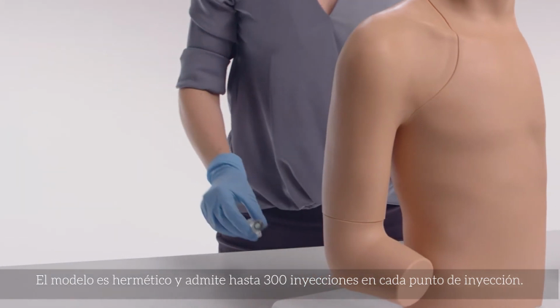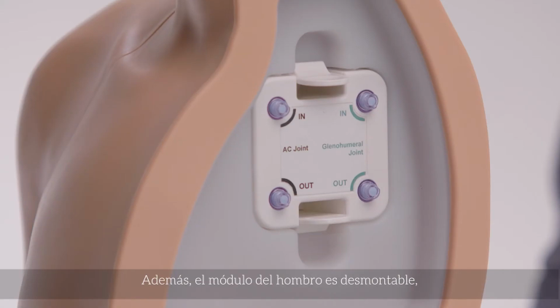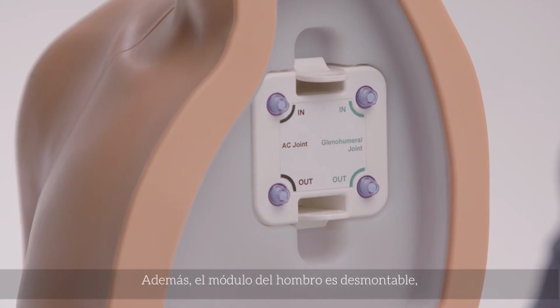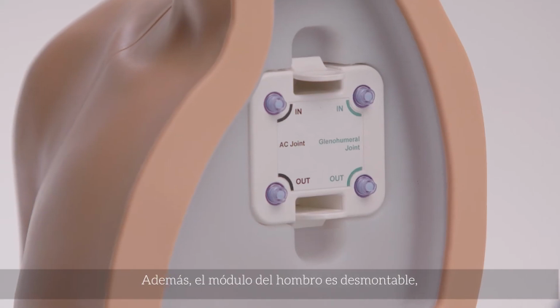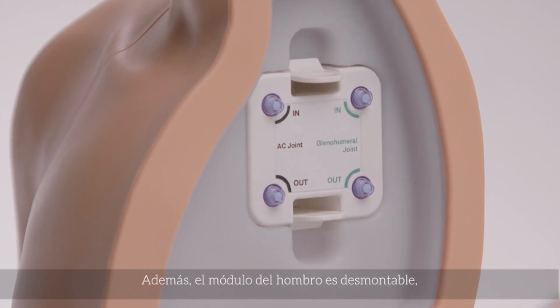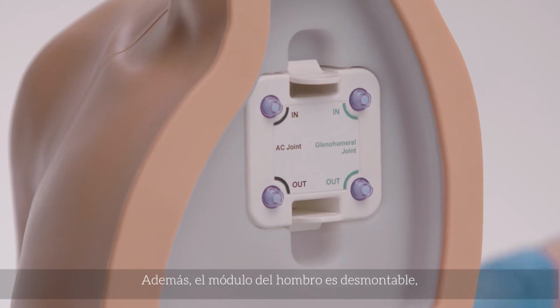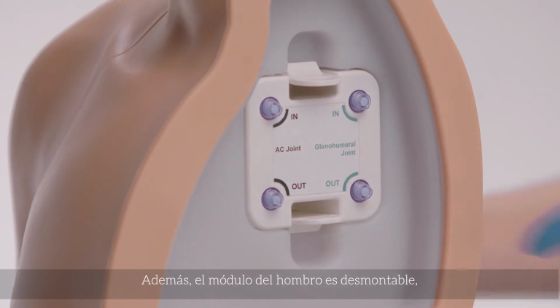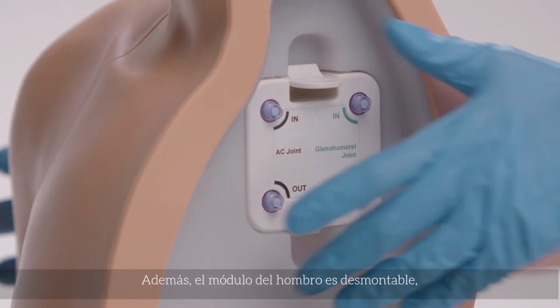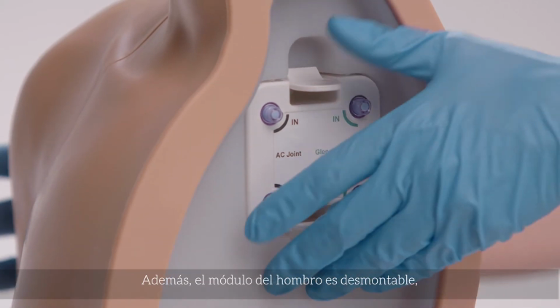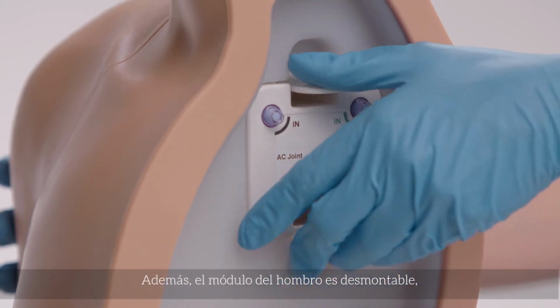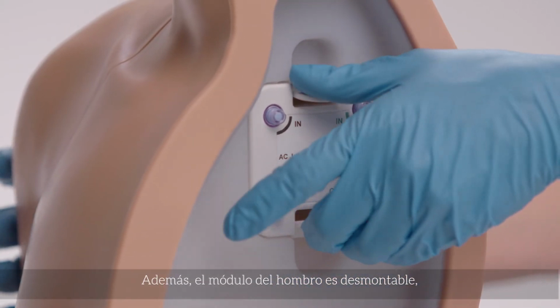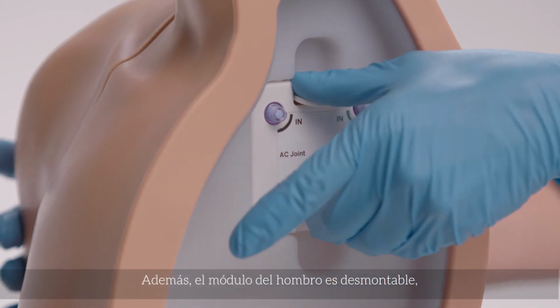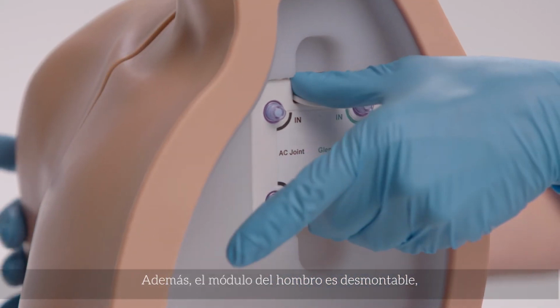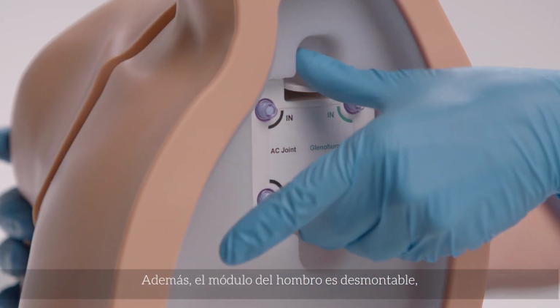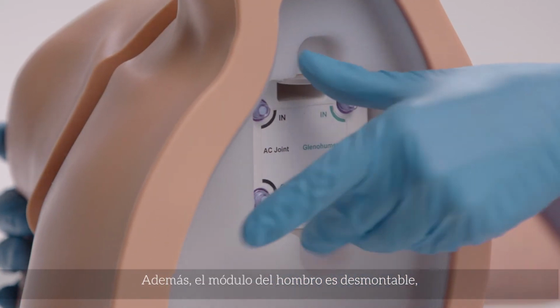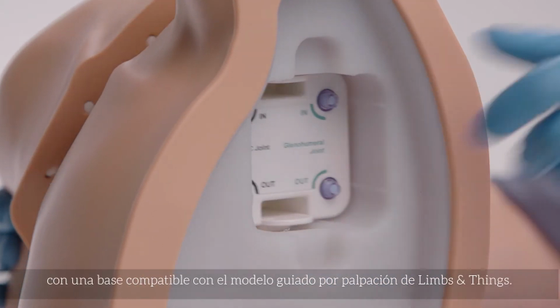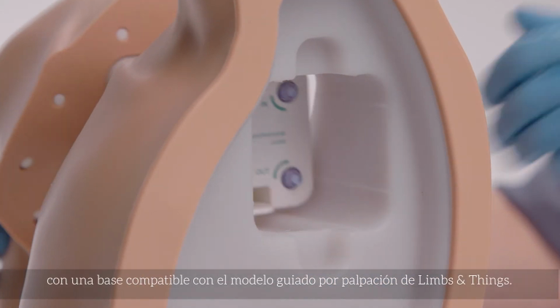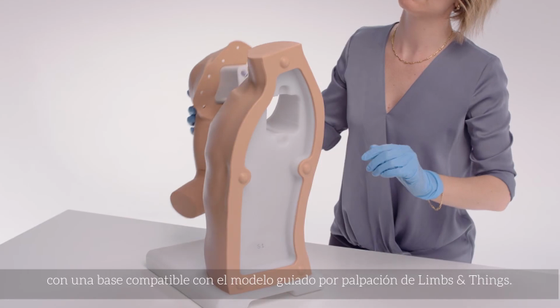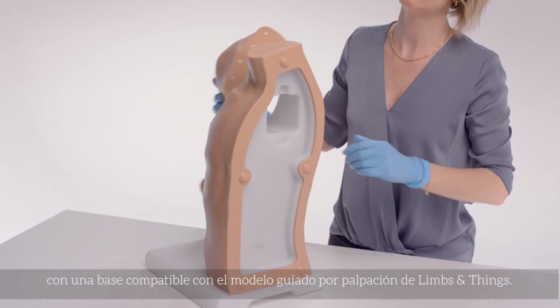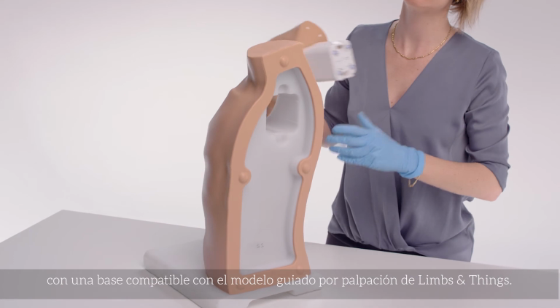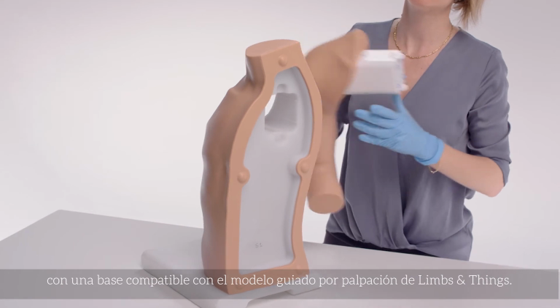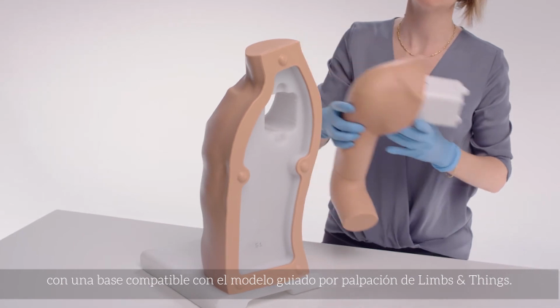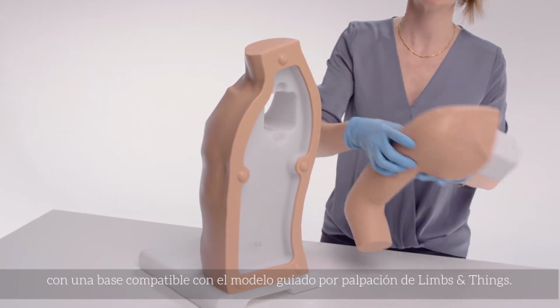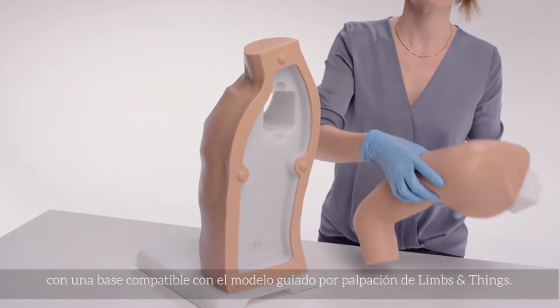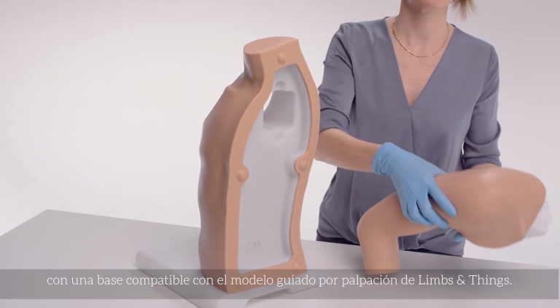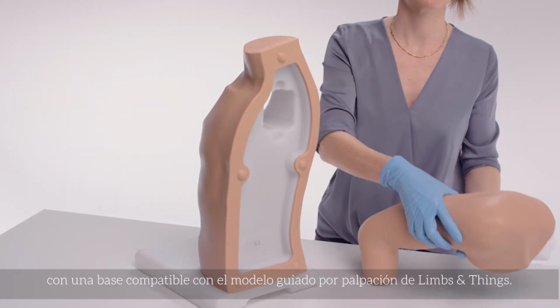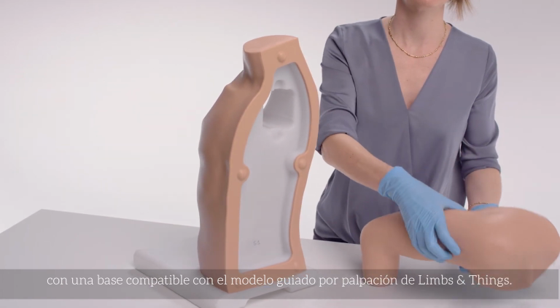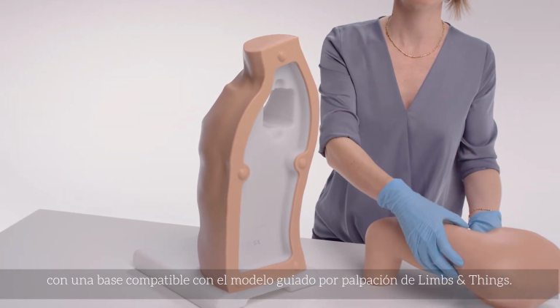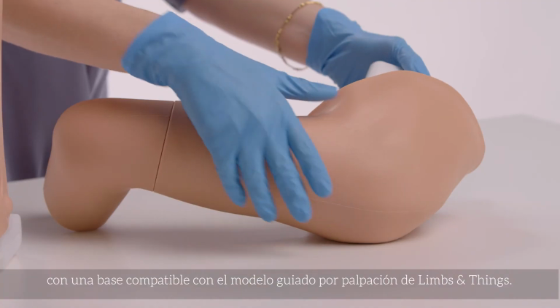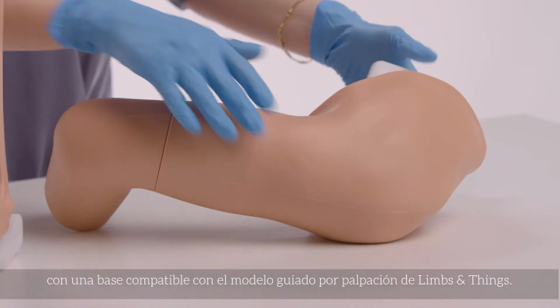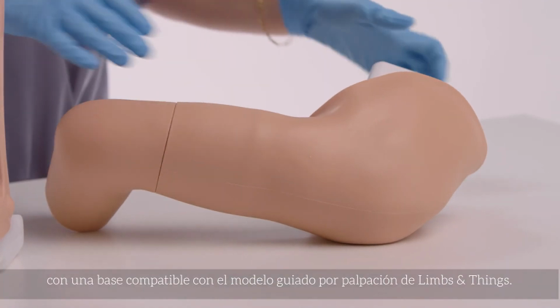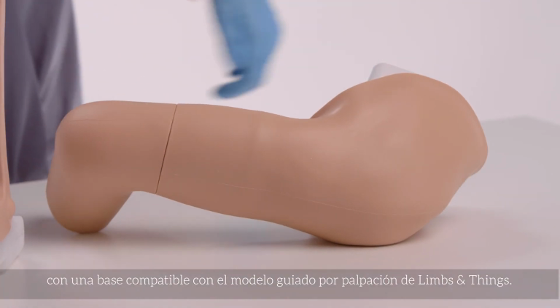In addition, the shoulder module is detachable, with the base unit compatible with the Limbs & Things palpation-guided model.